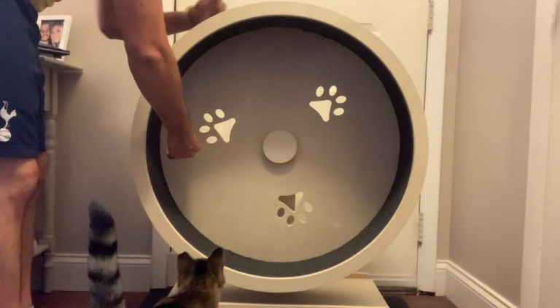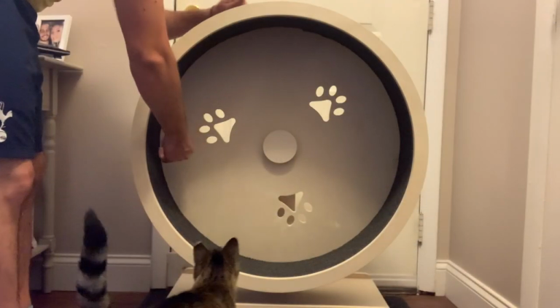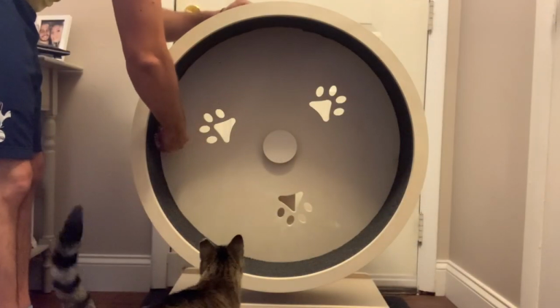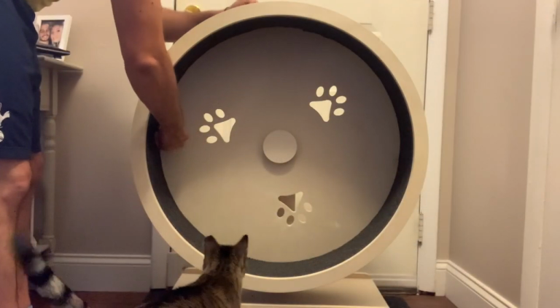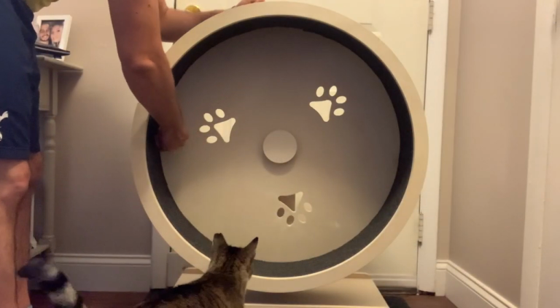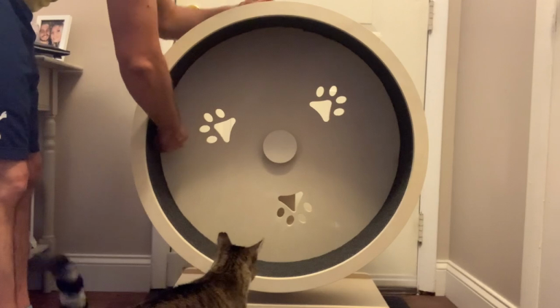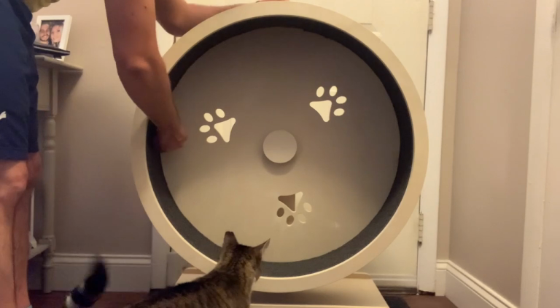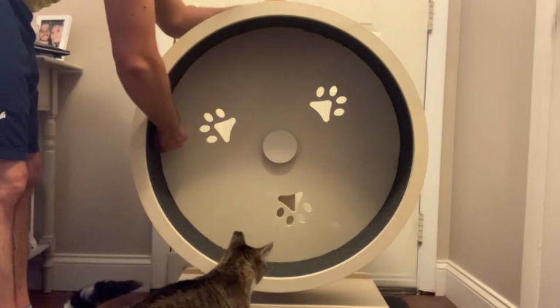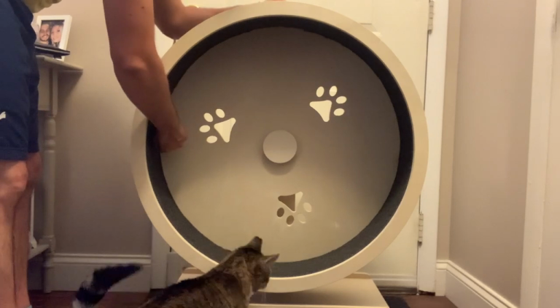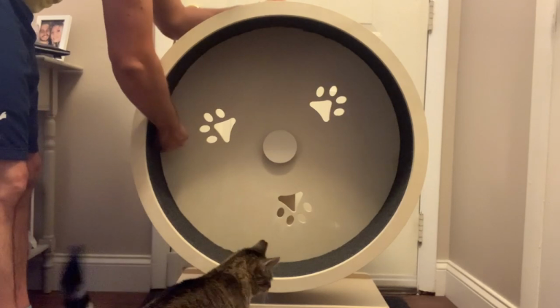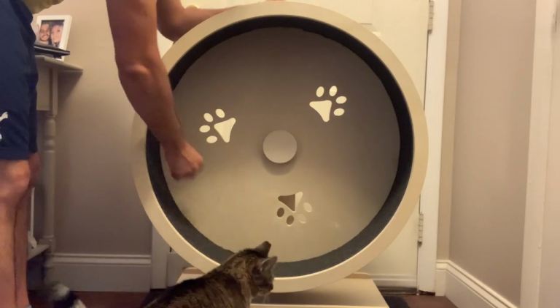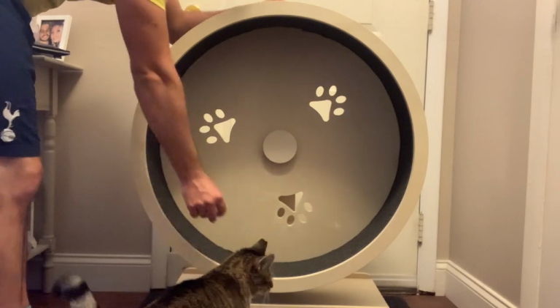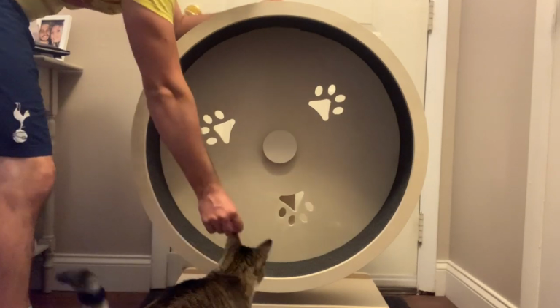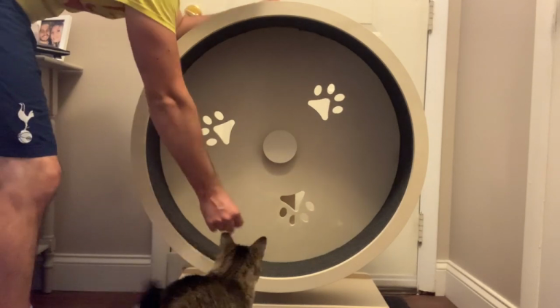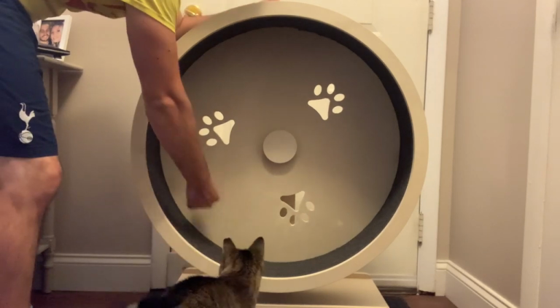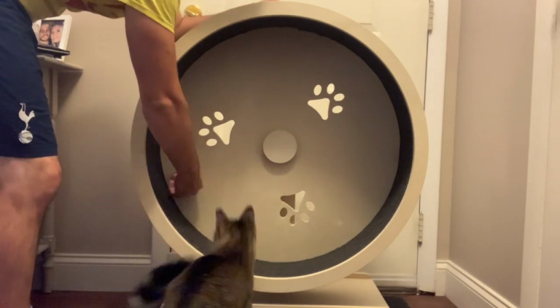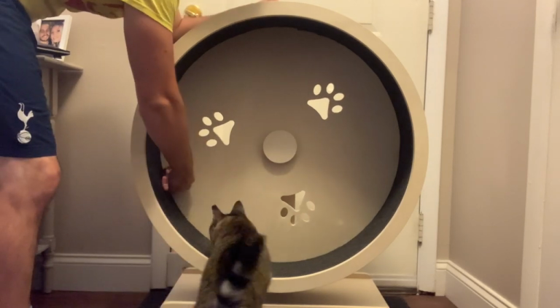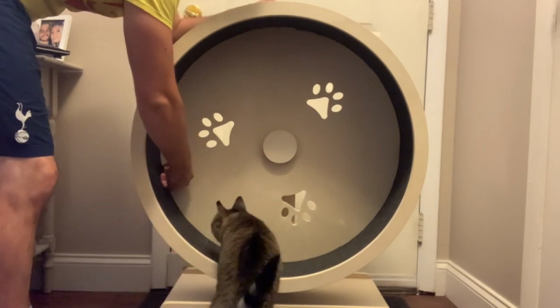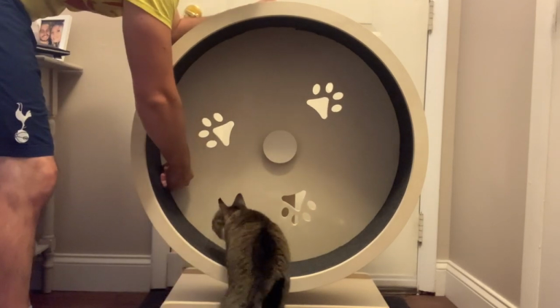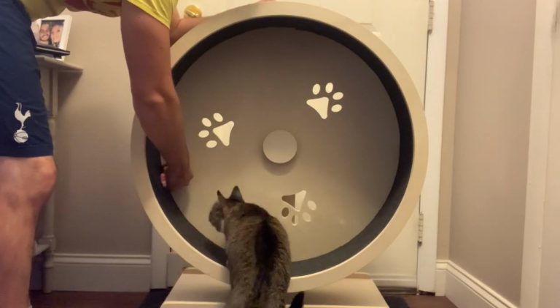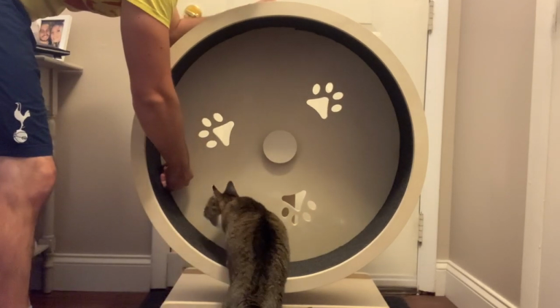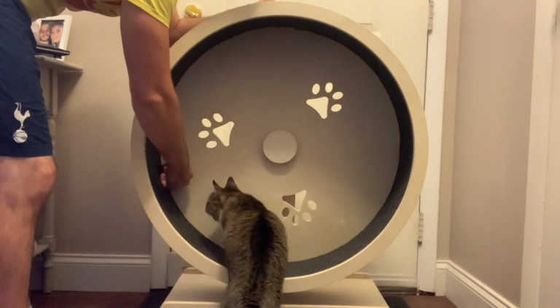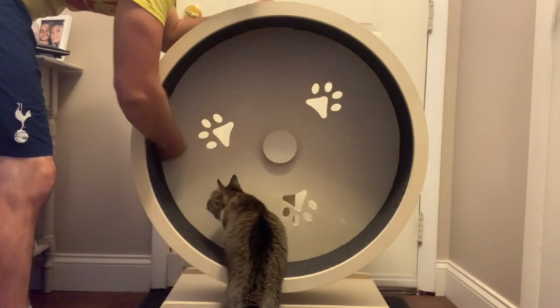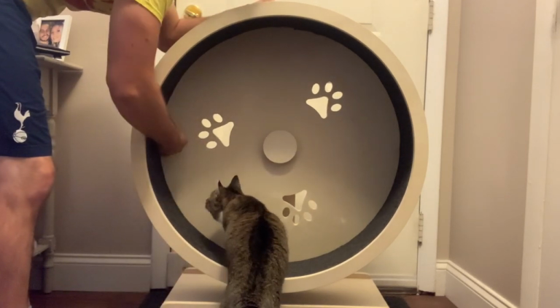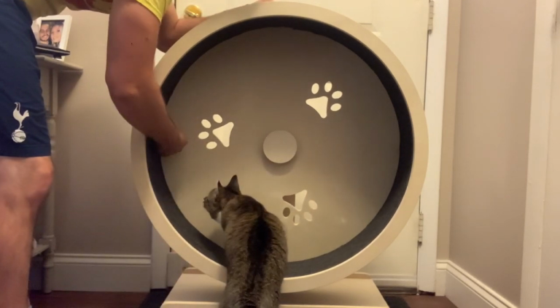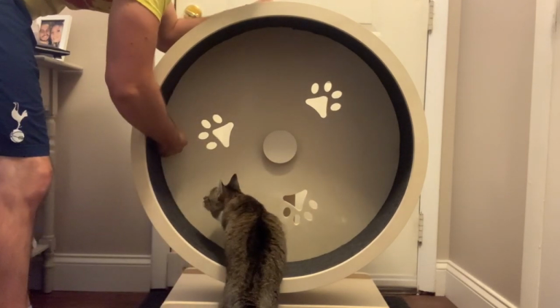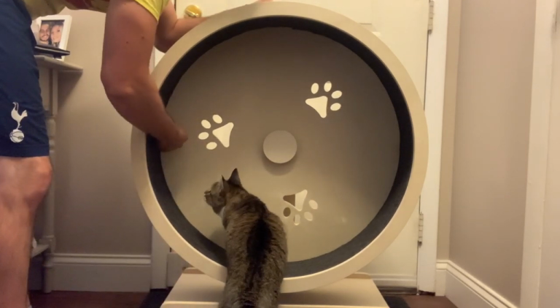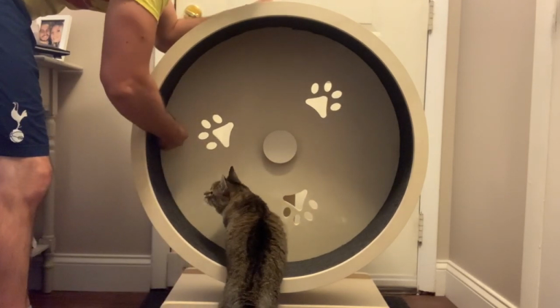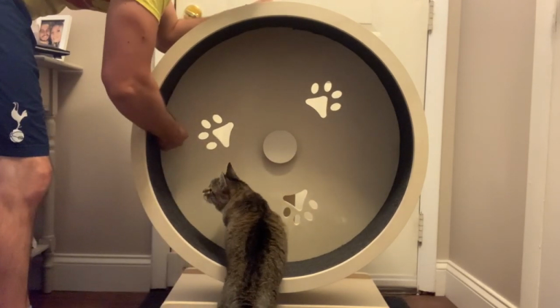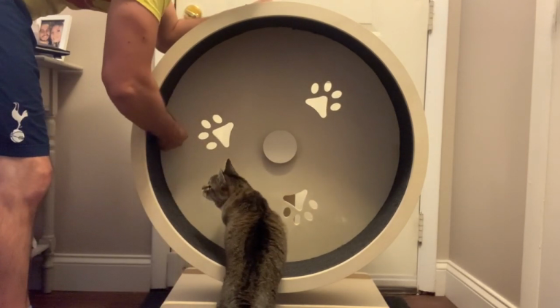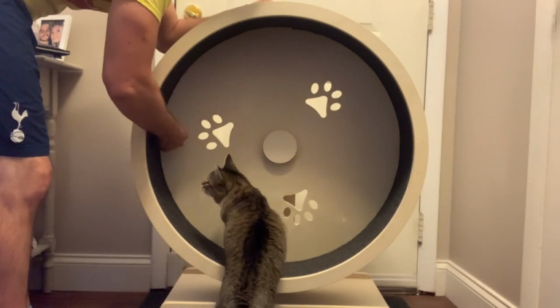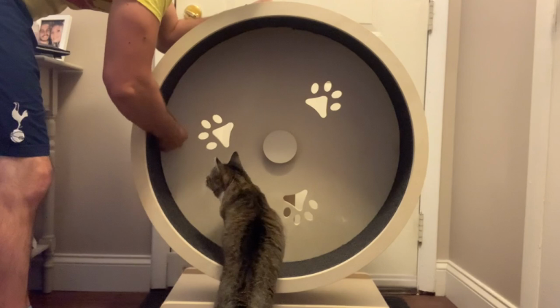So this is still a work in progress, but after a few tries, Minnie's started to finally walk on it.